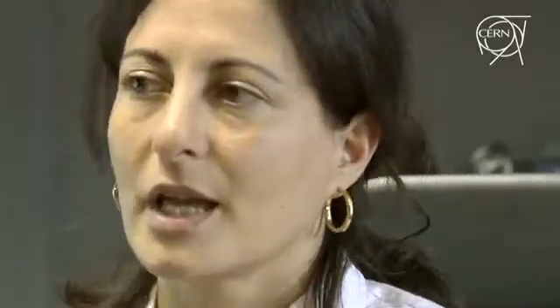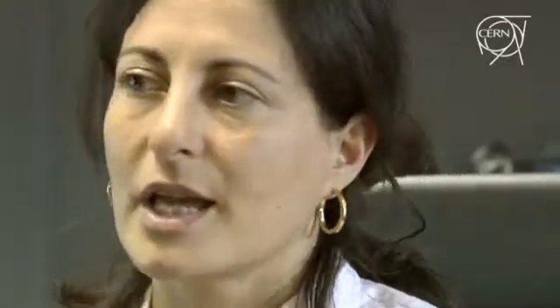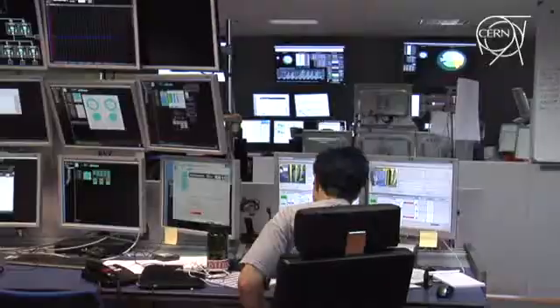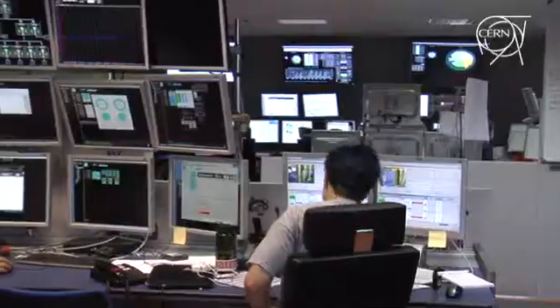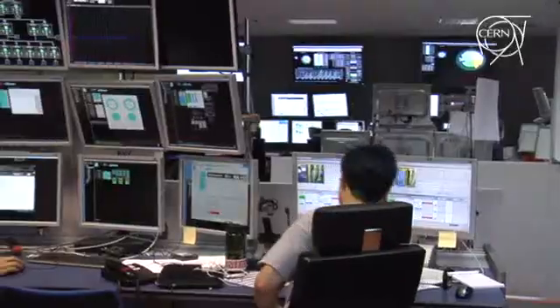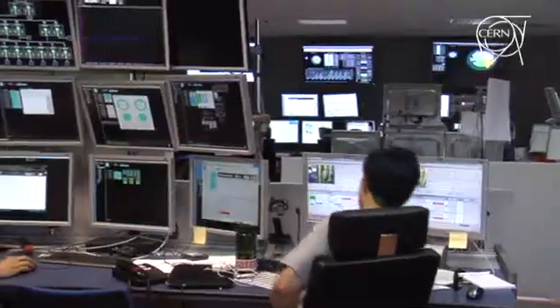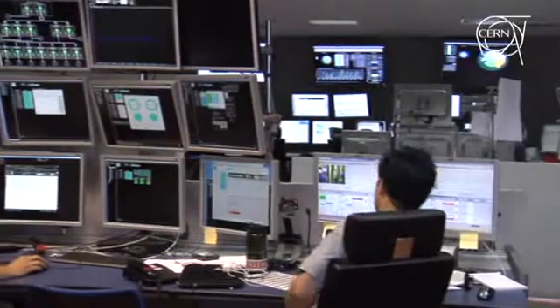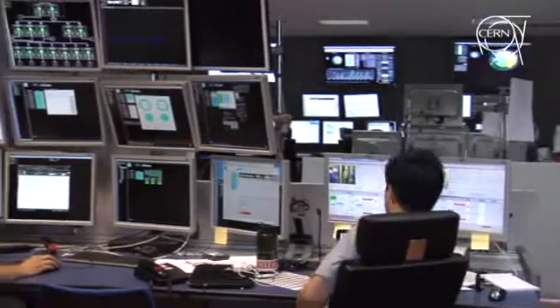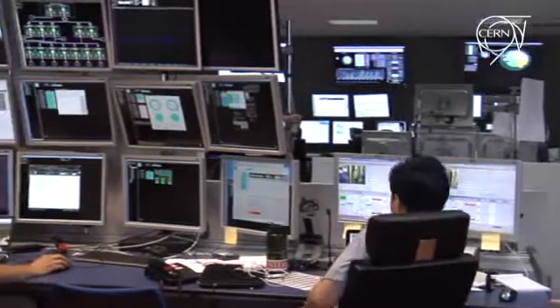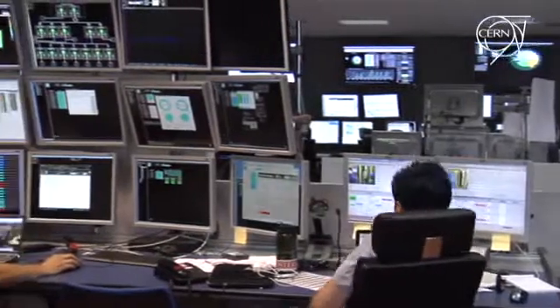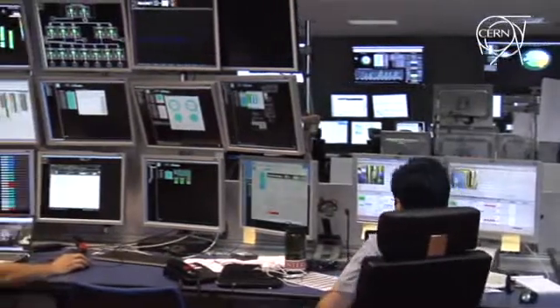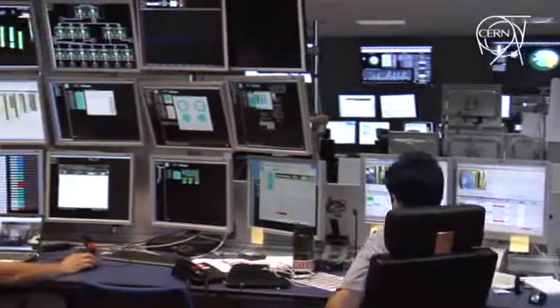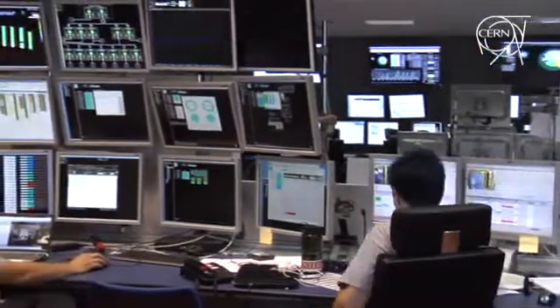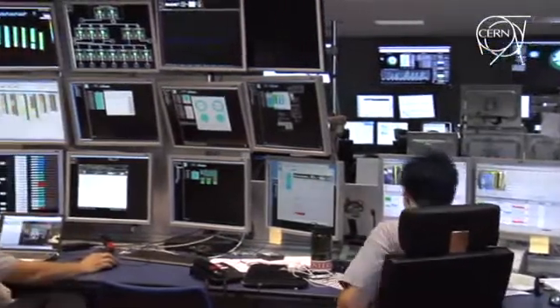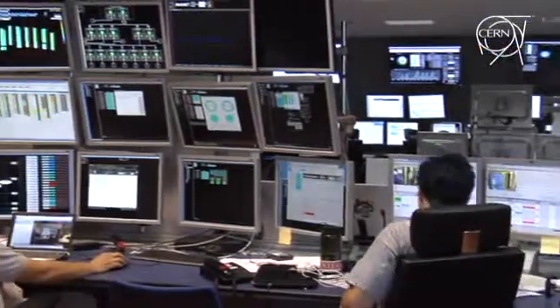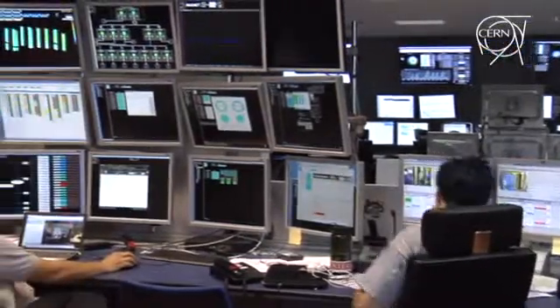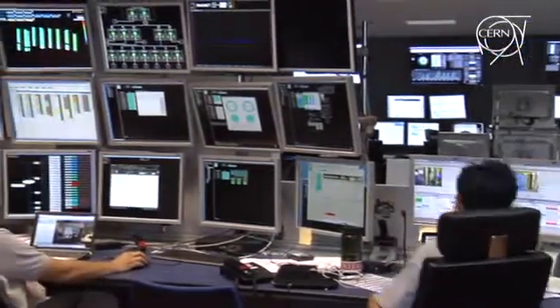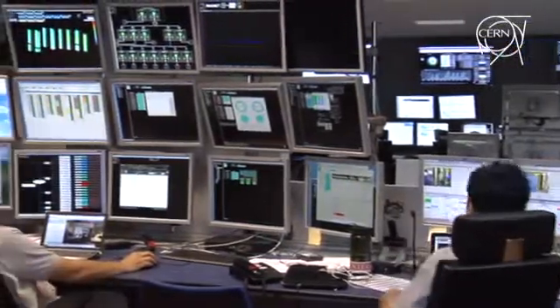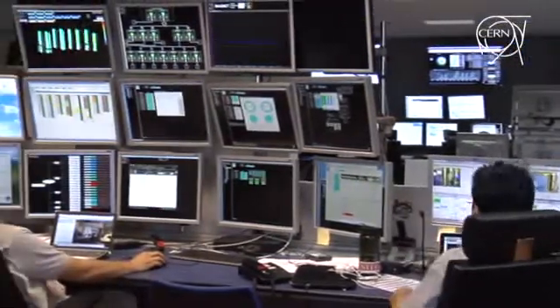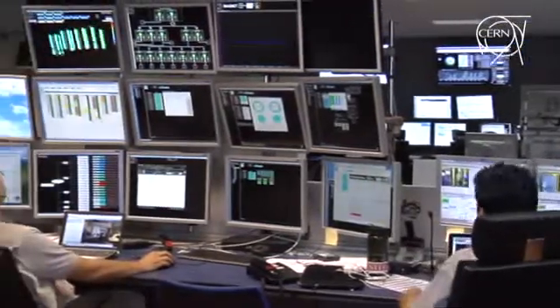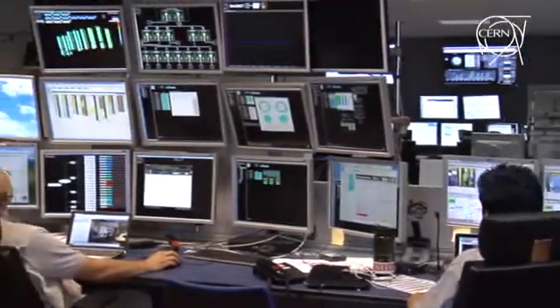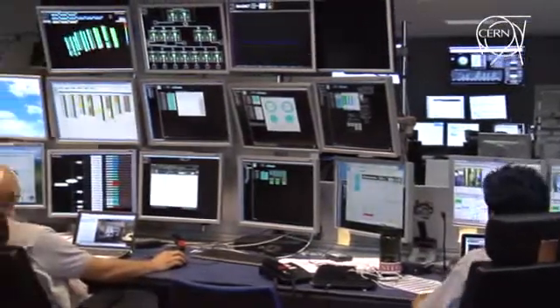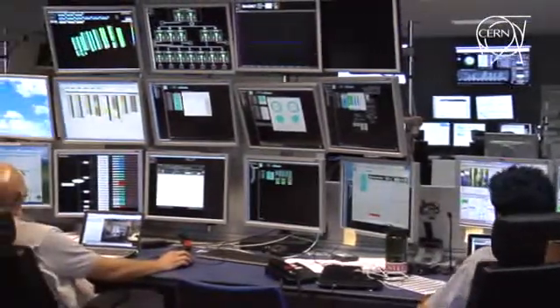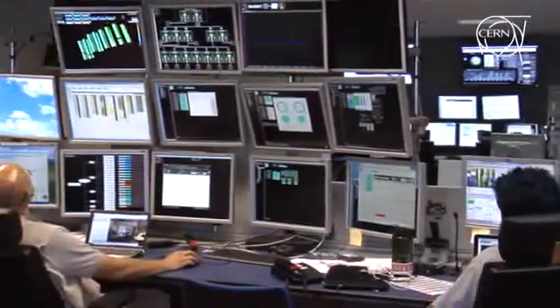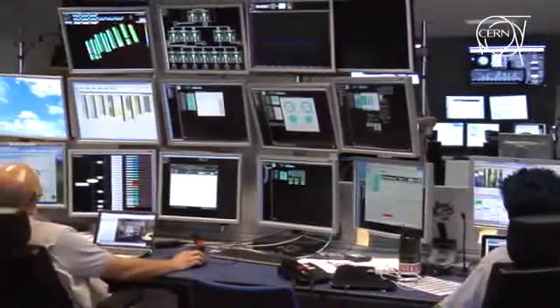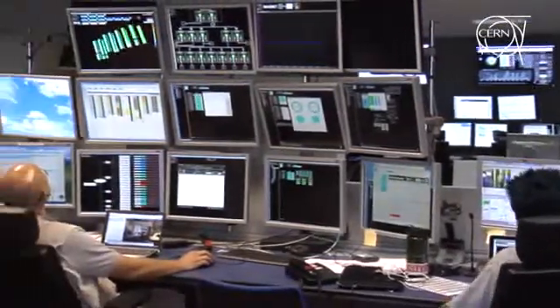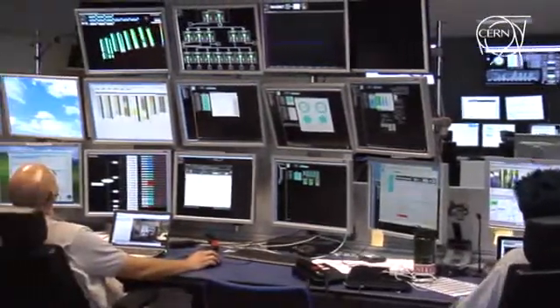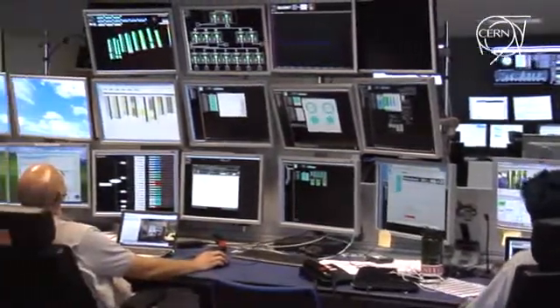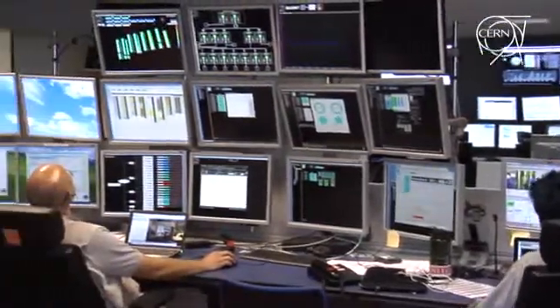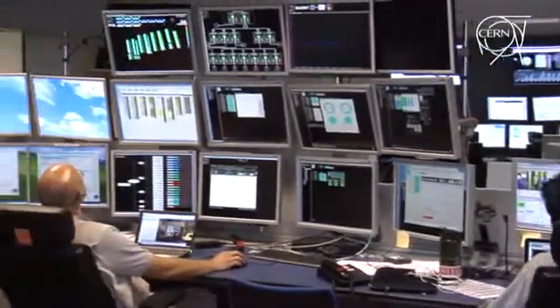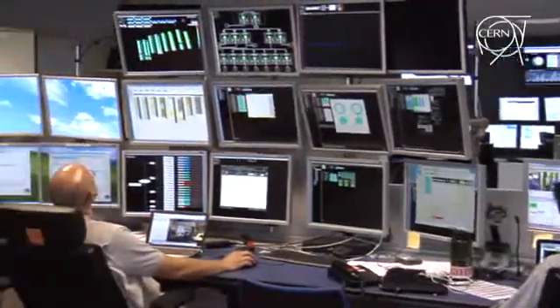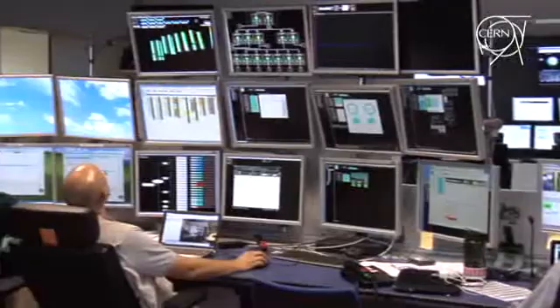We may run over the weekend with some other tests — trigger tests, high rate tests, things like that.